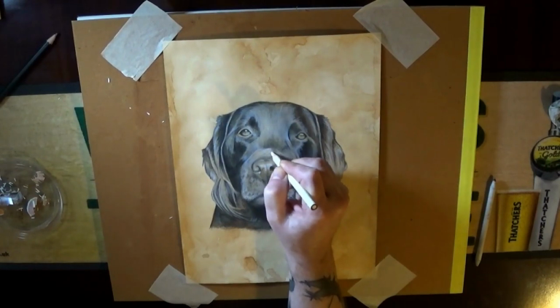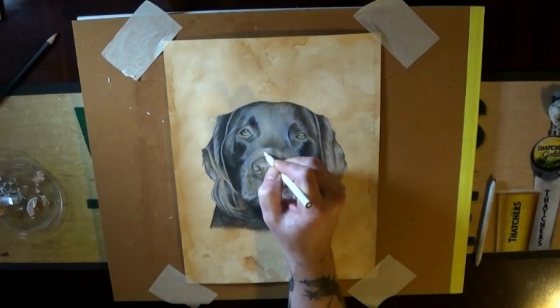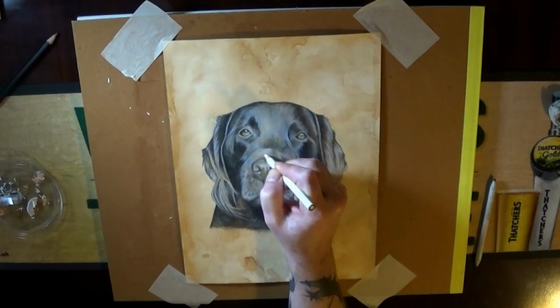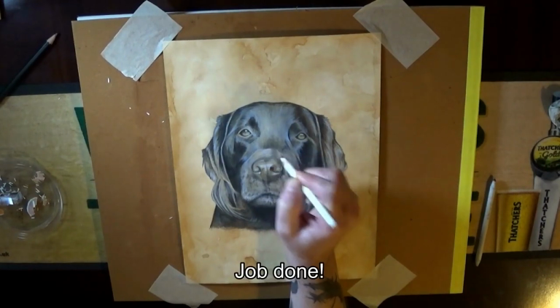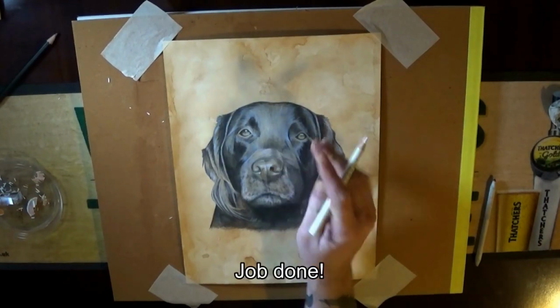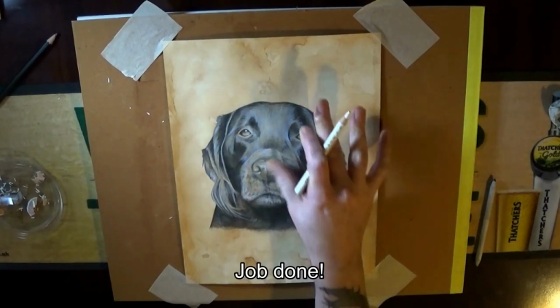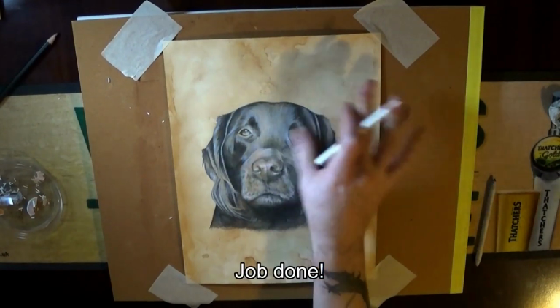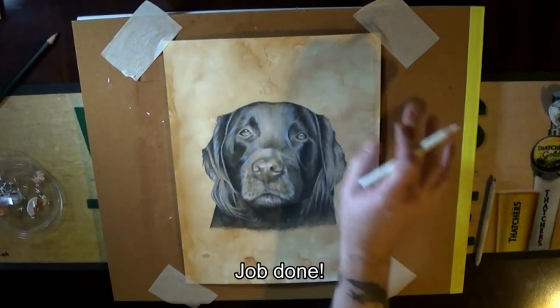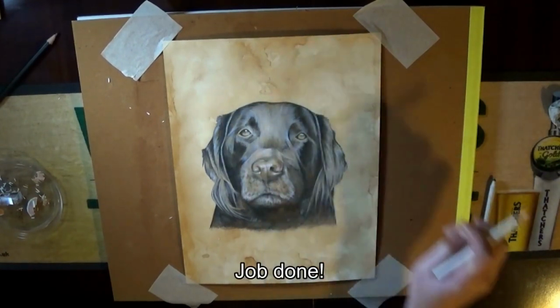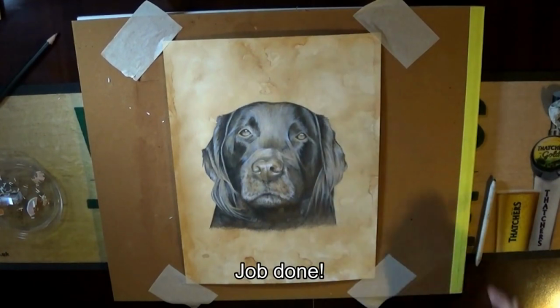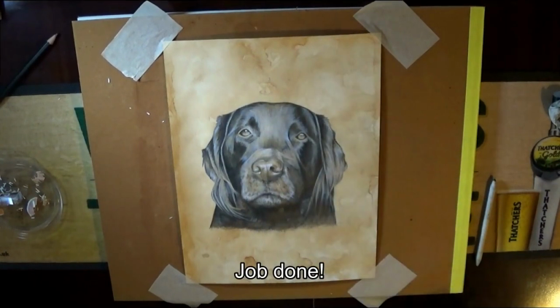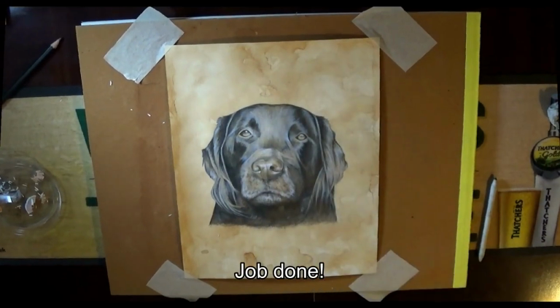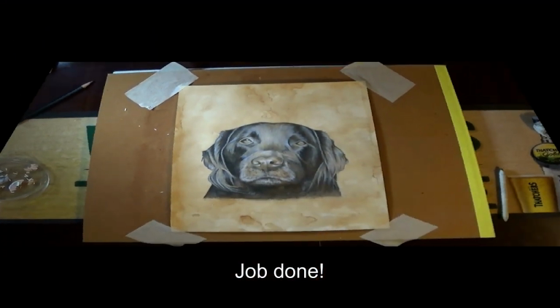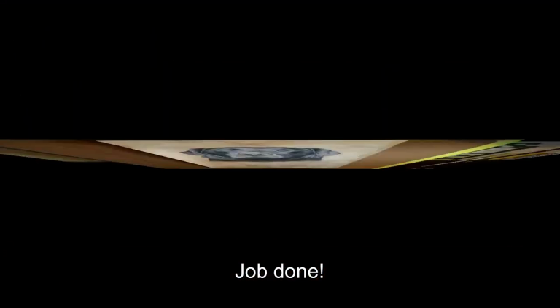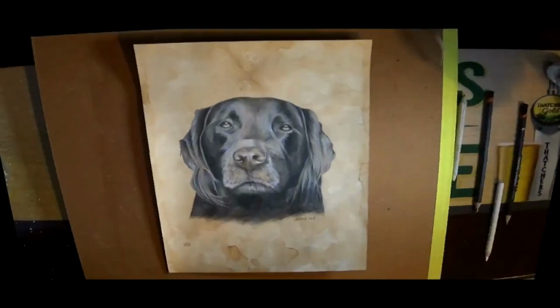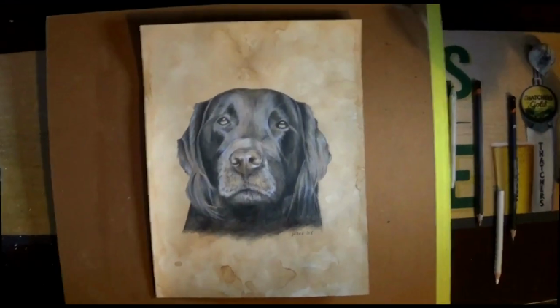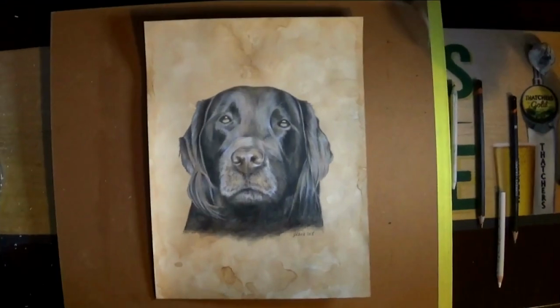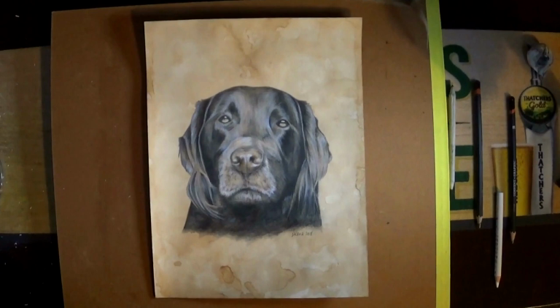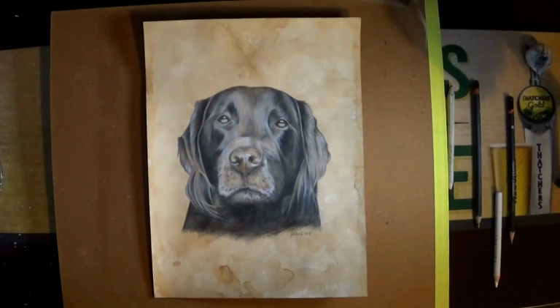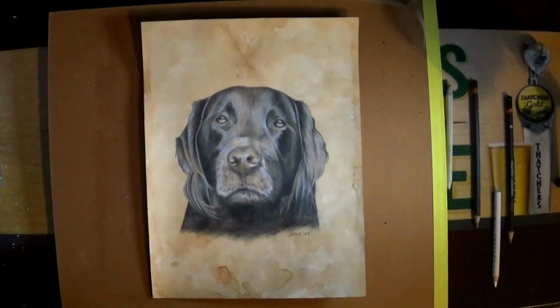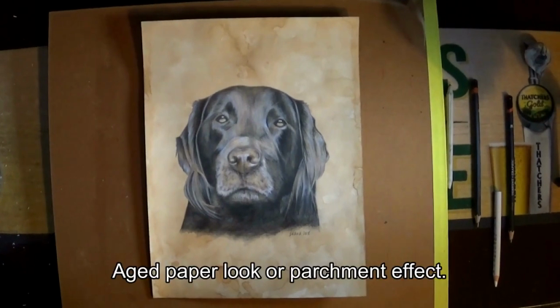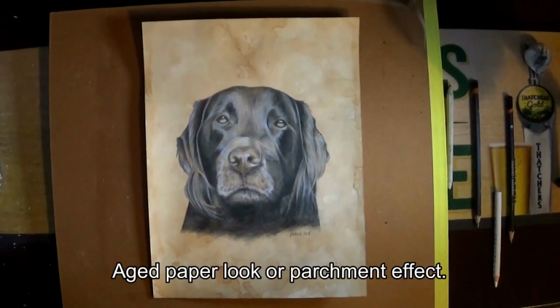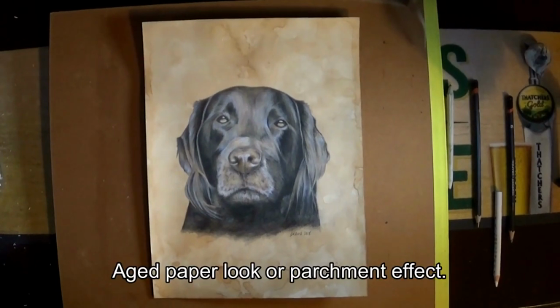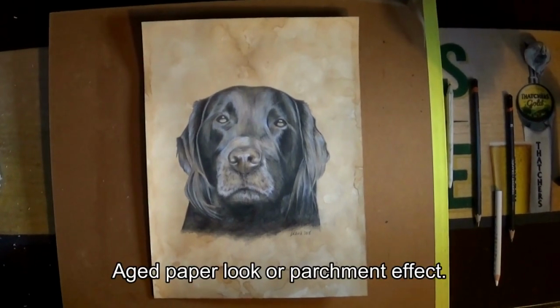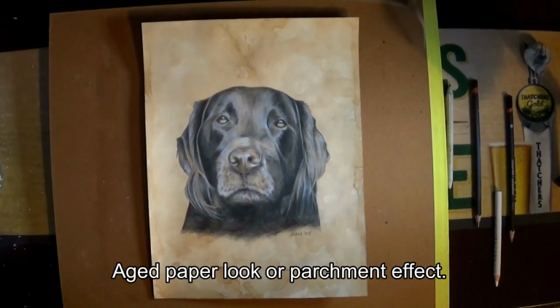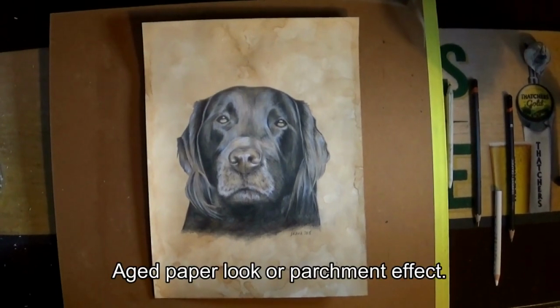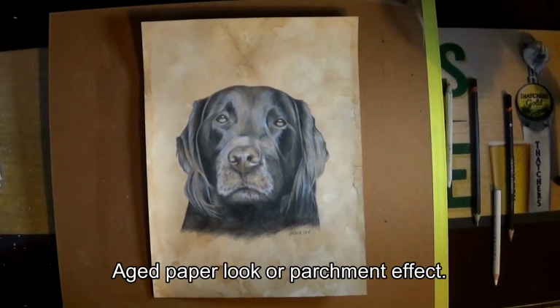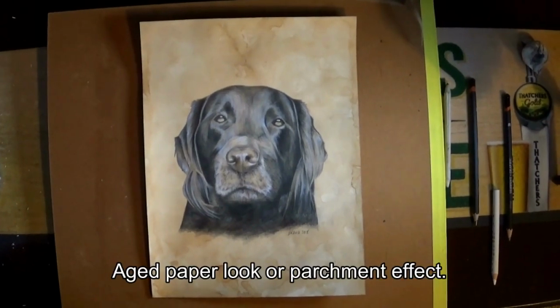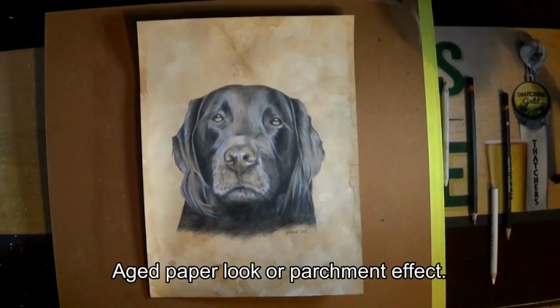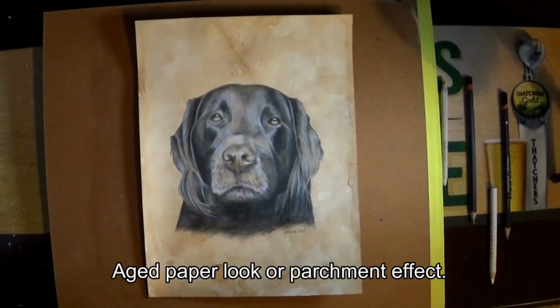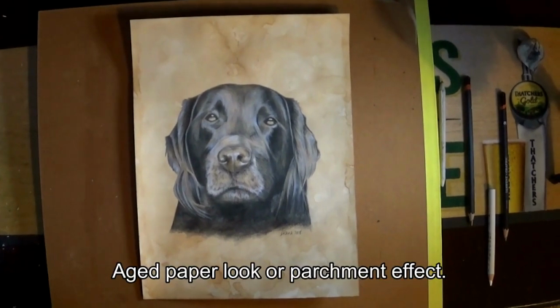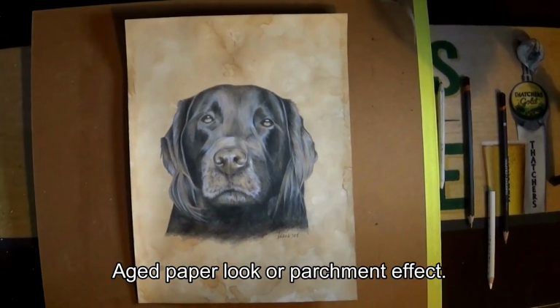Job done — an aged paper look, or parchment effect.